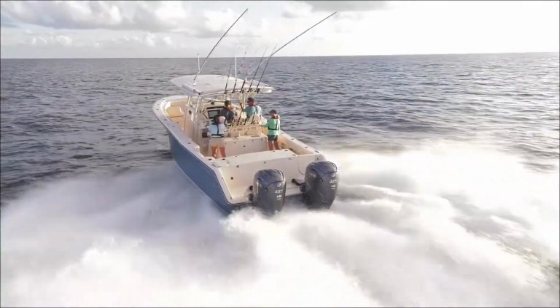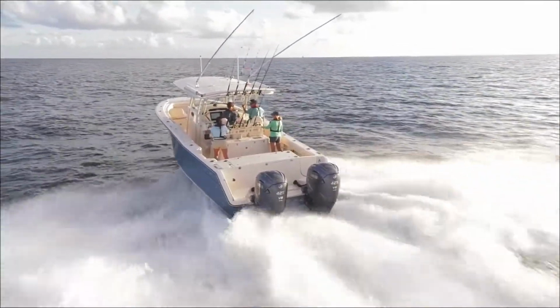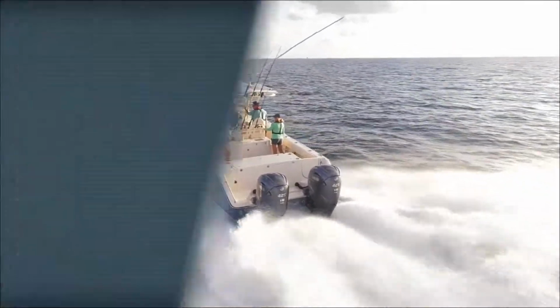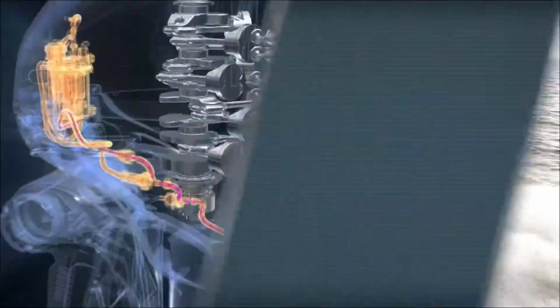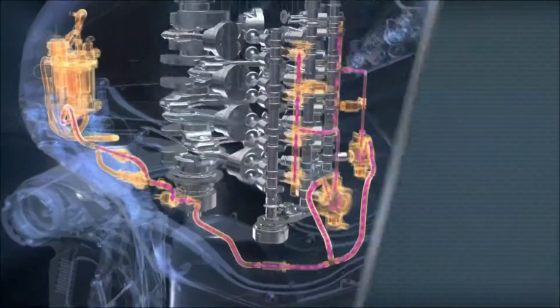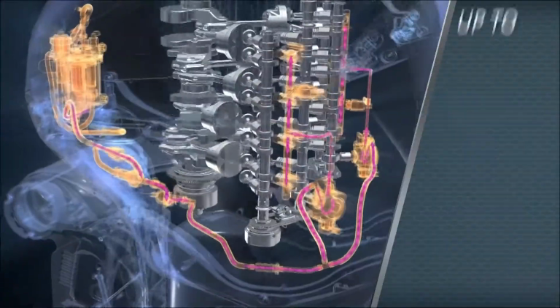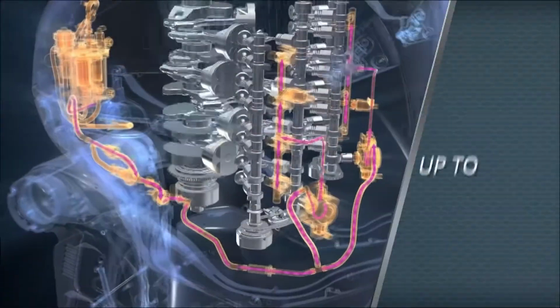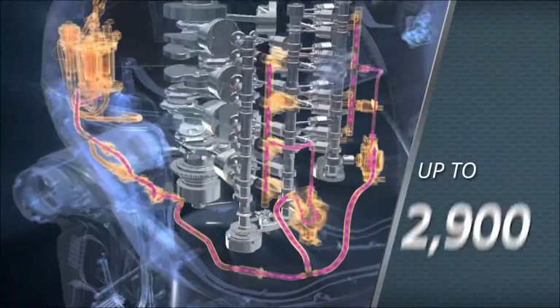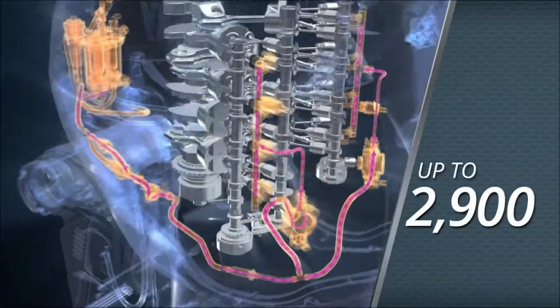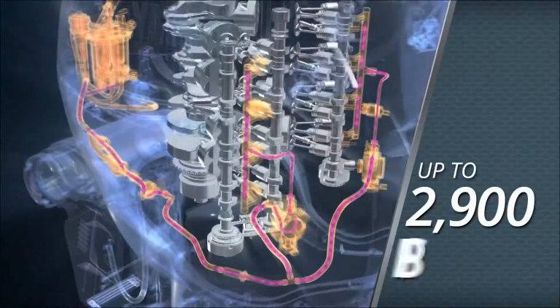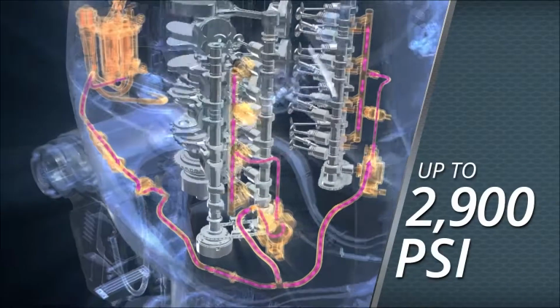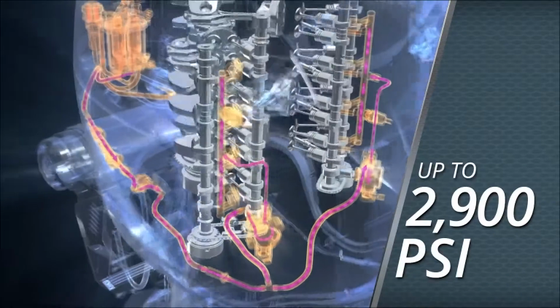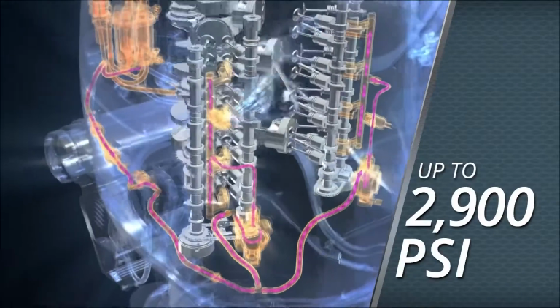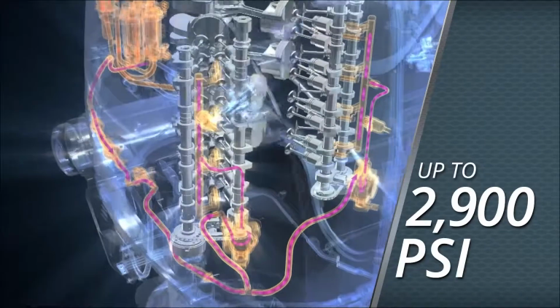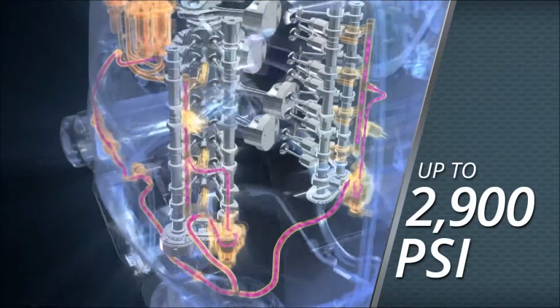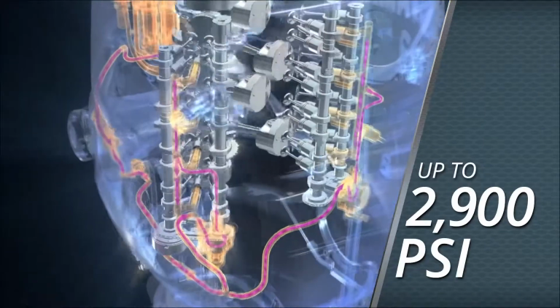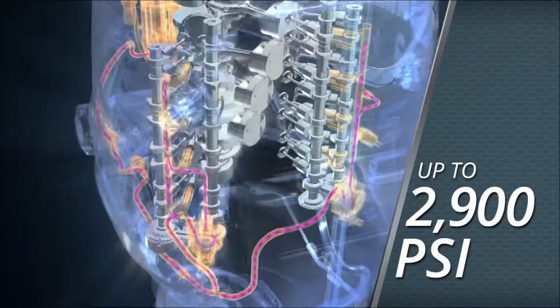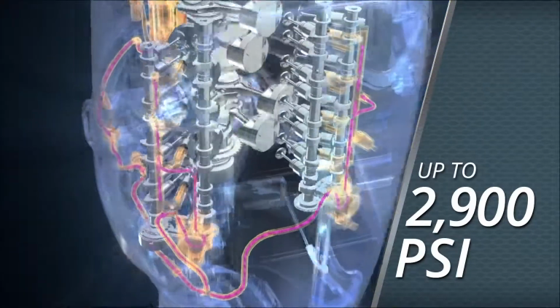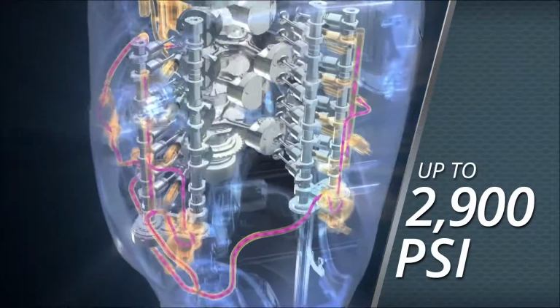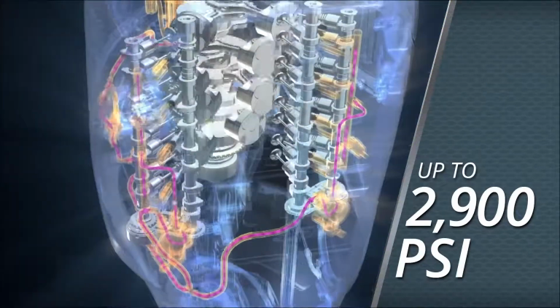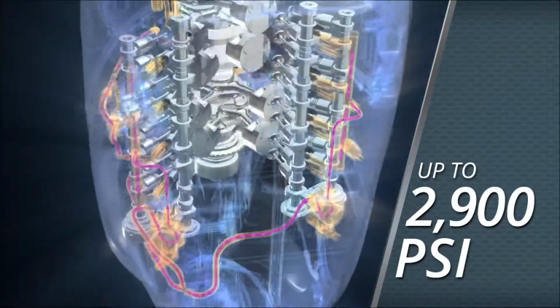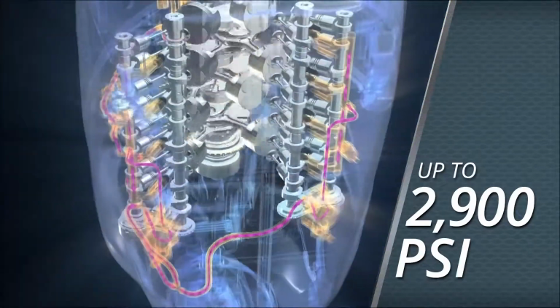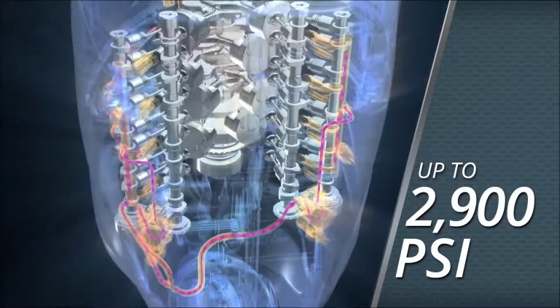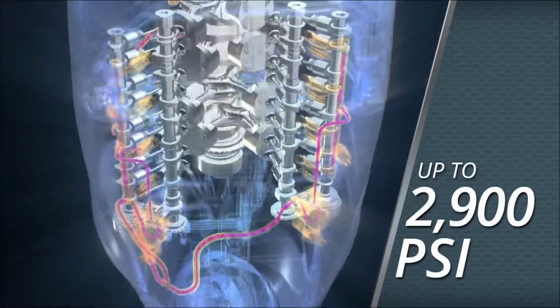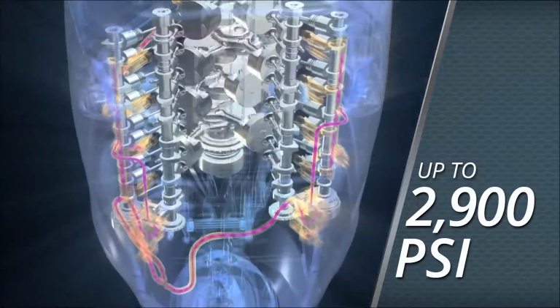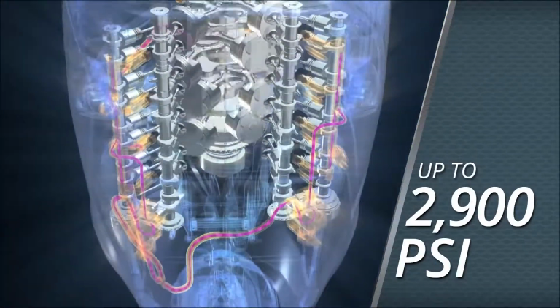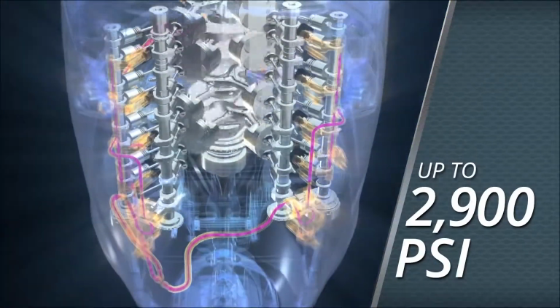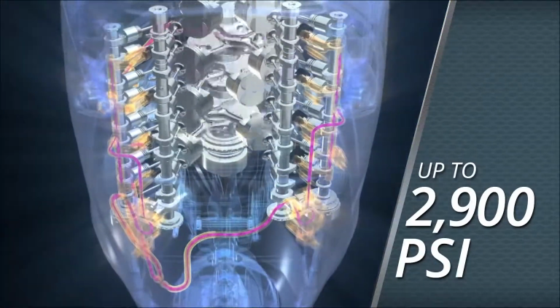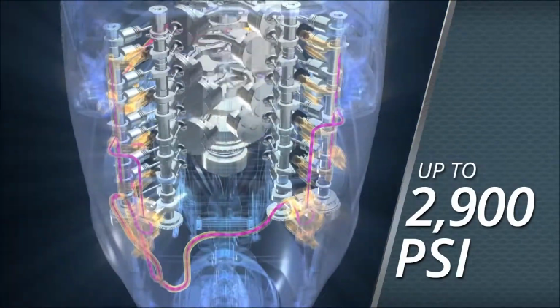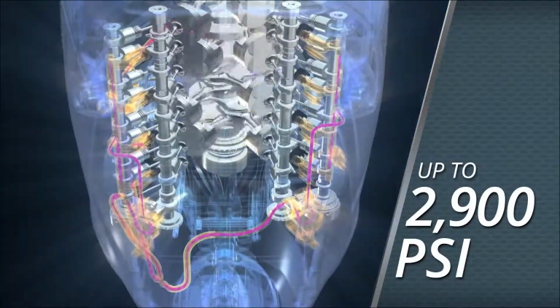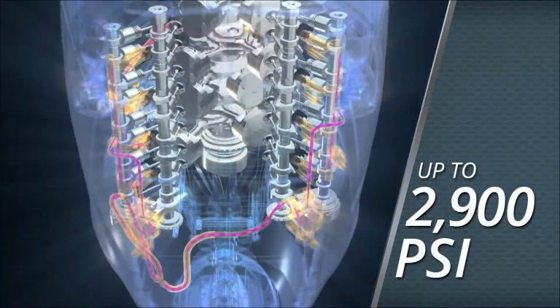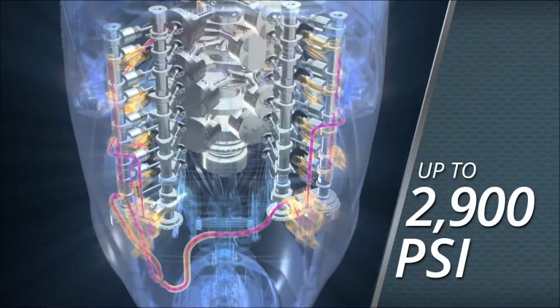And the fuel system, generating pressures up to 2,900 PSI.